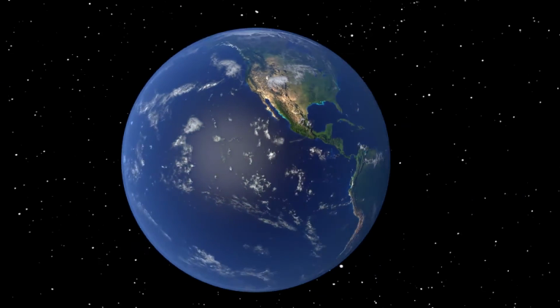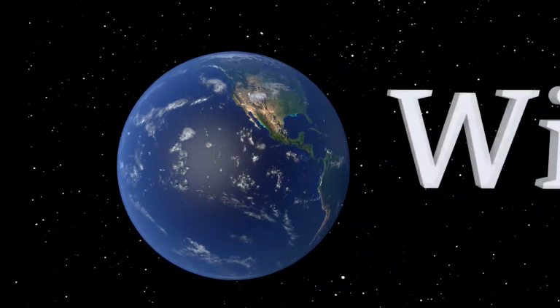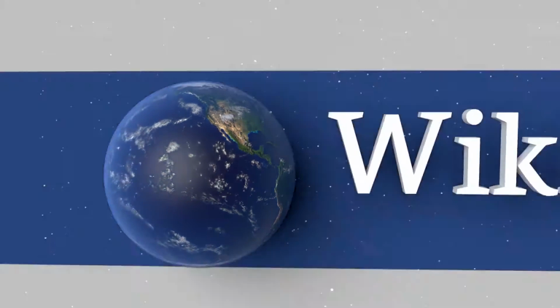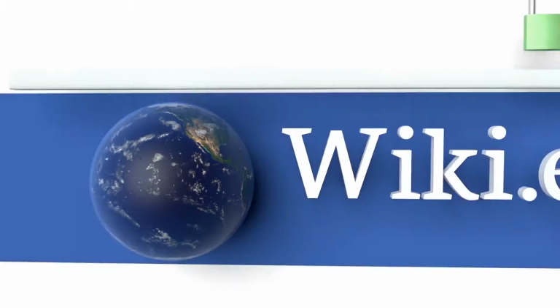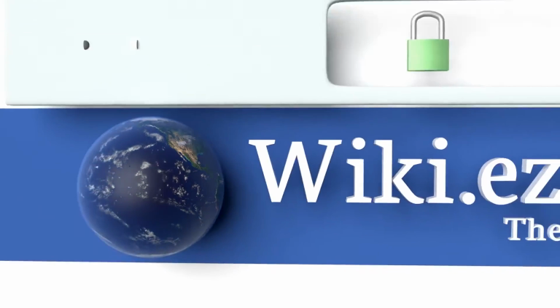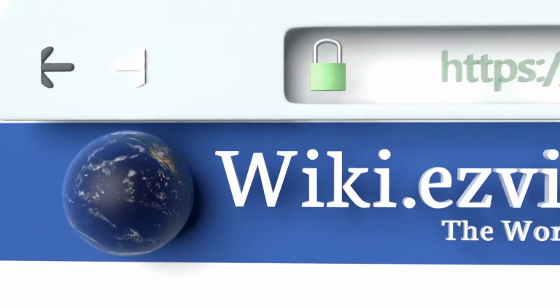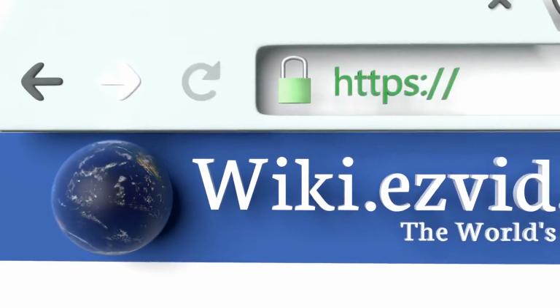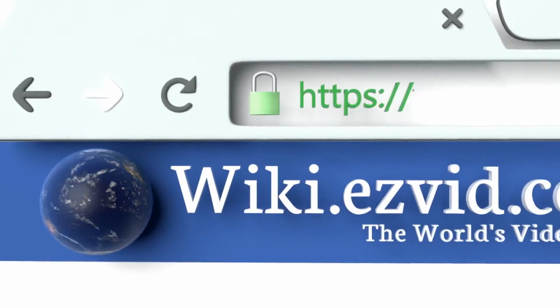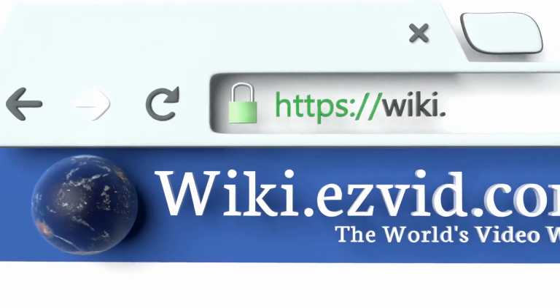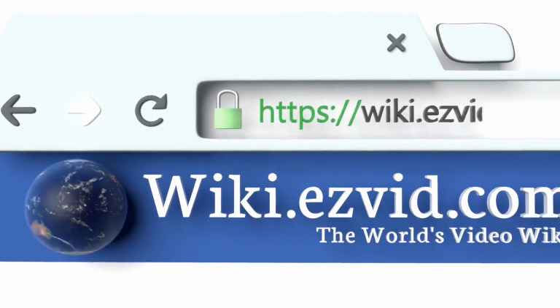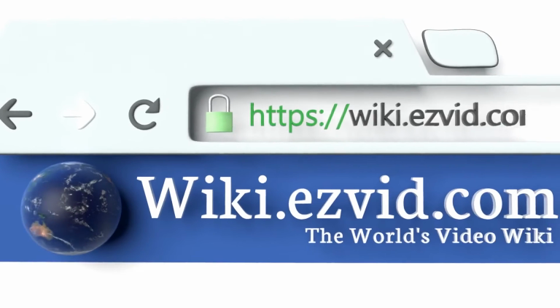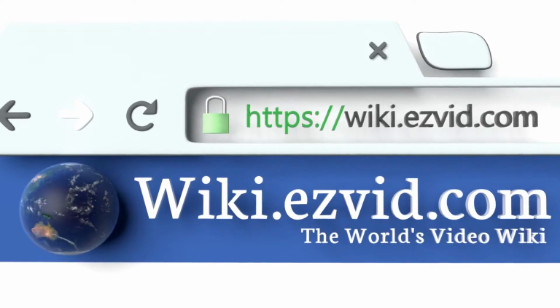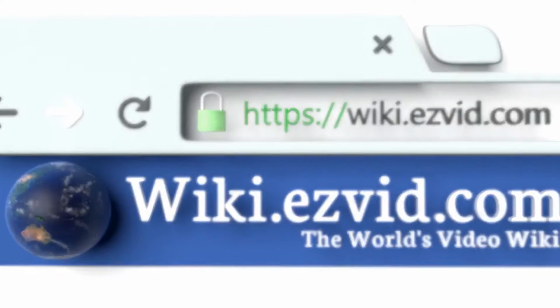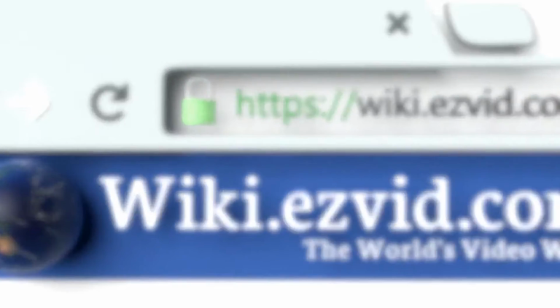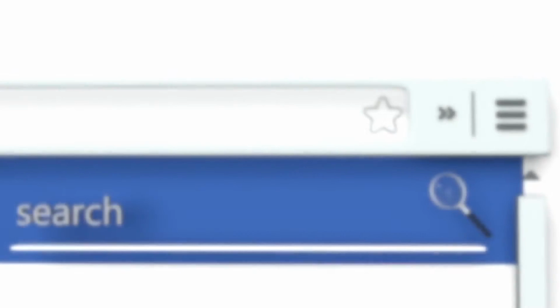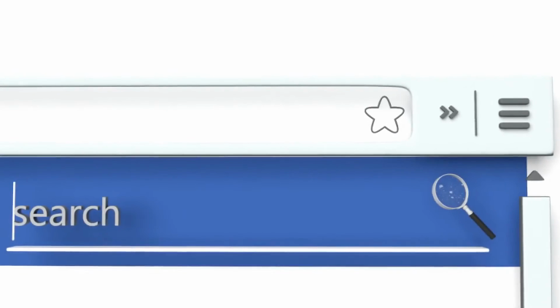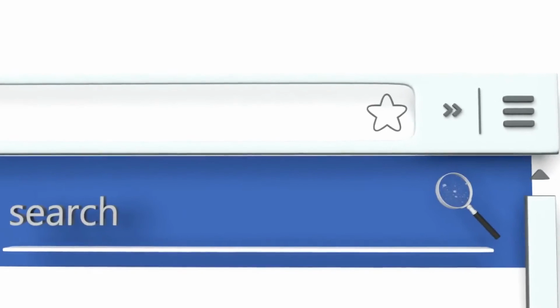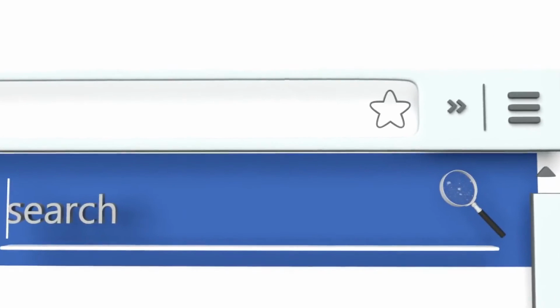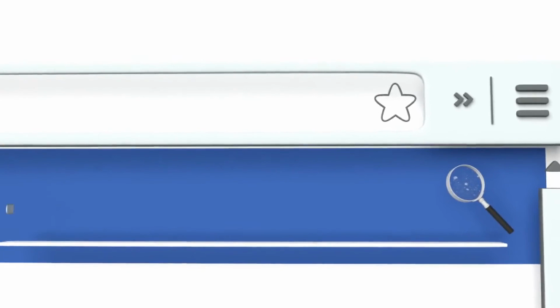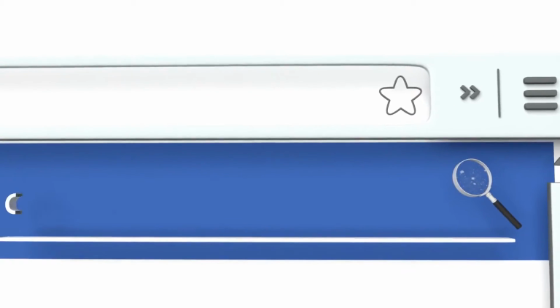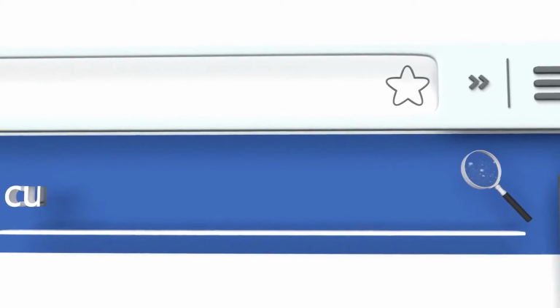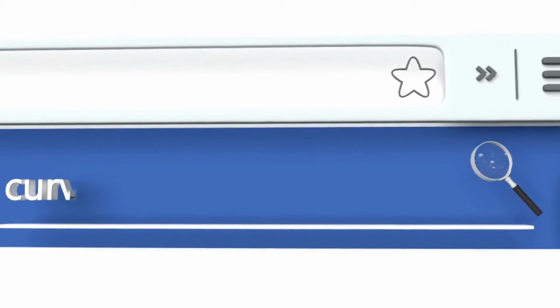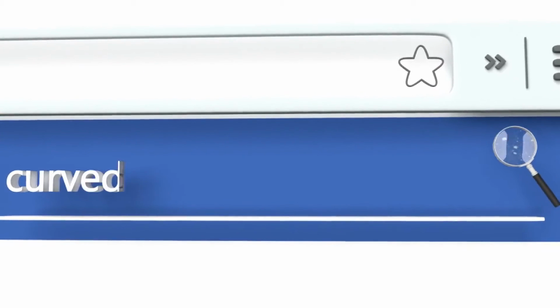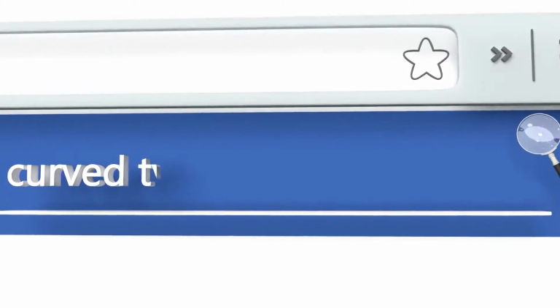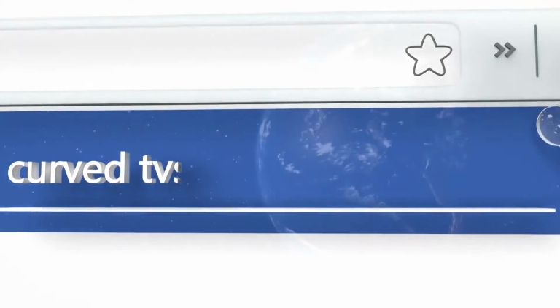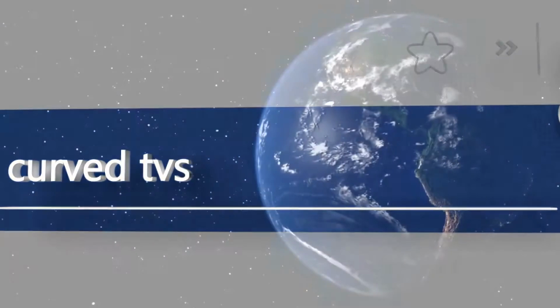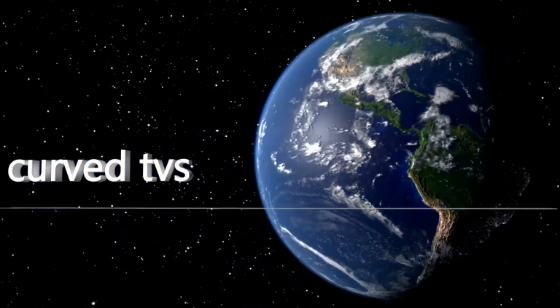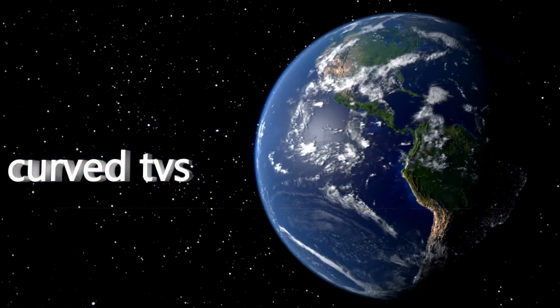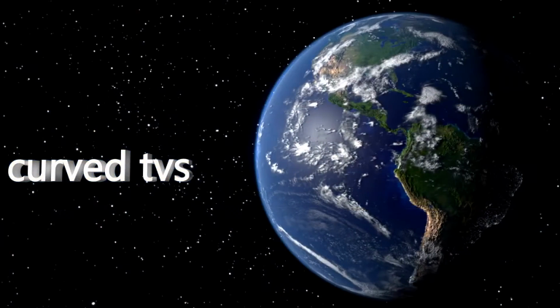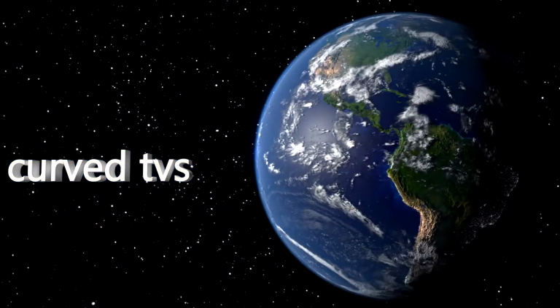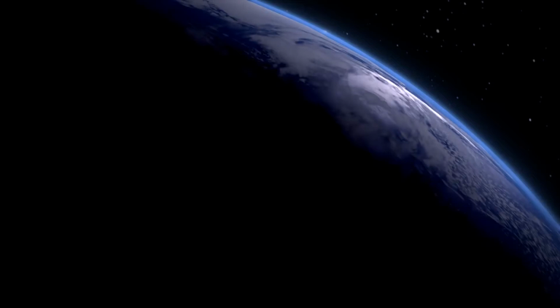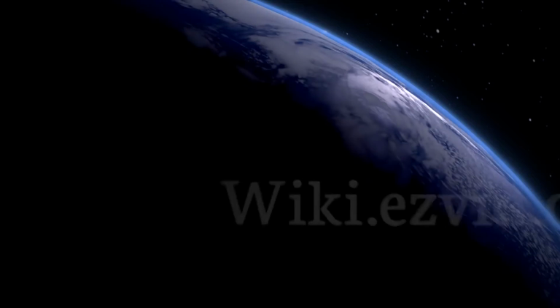To see all of our choices, go to wiki.easyvid.com and search for curved TVs, or click beneath this video.